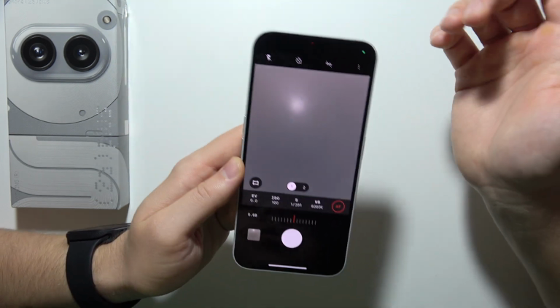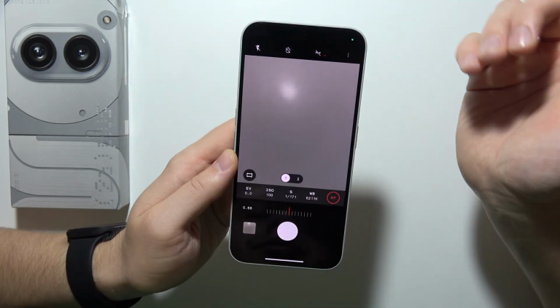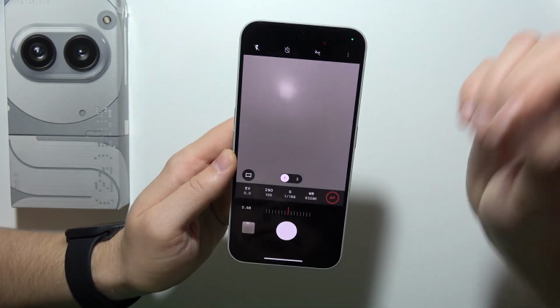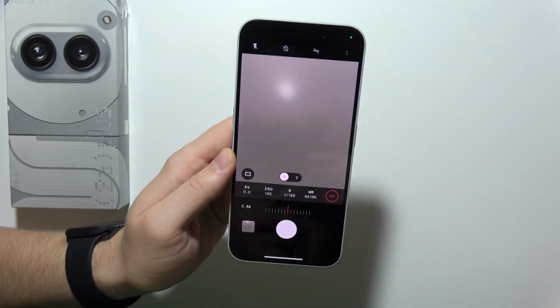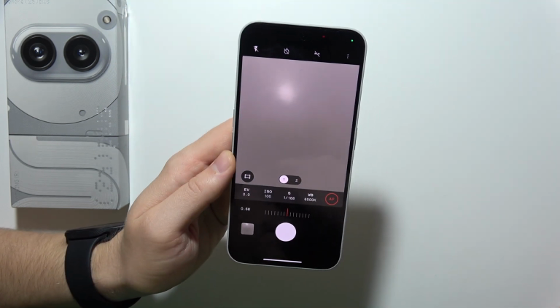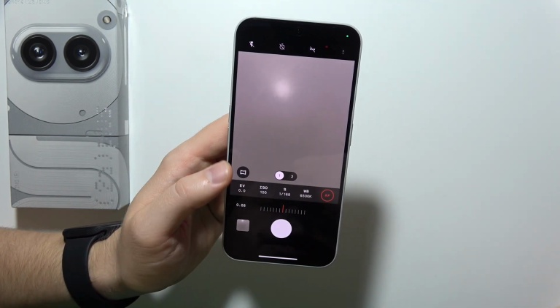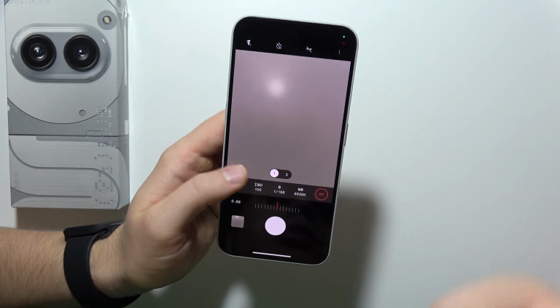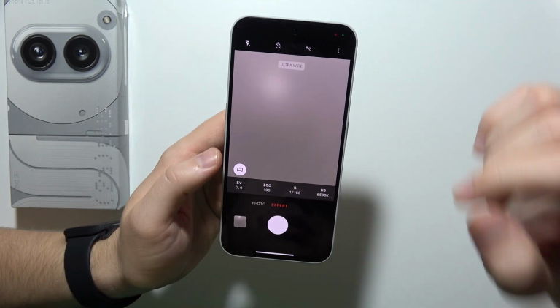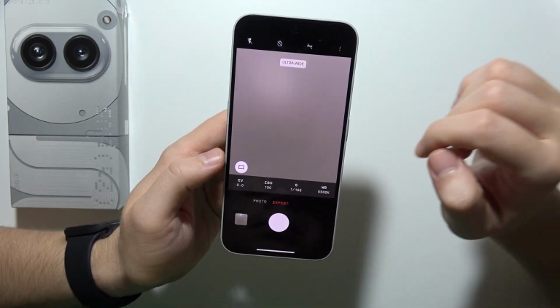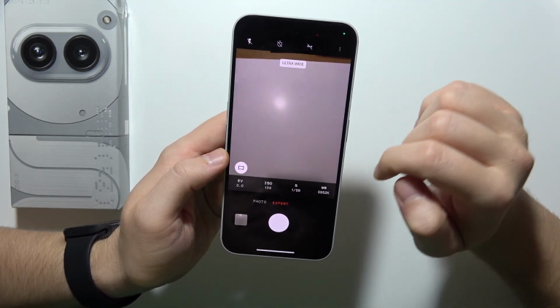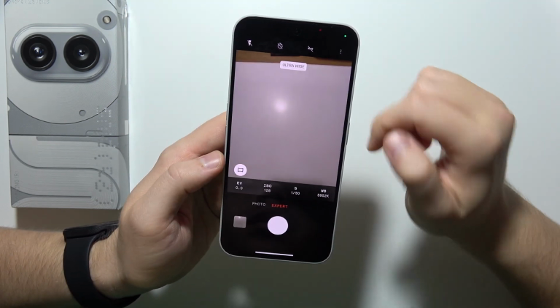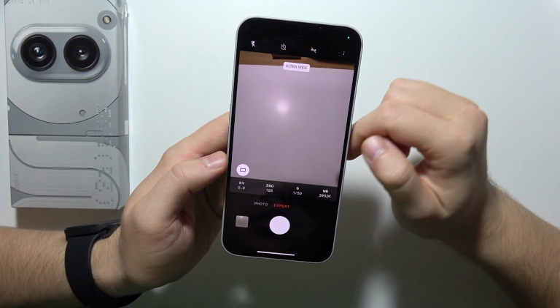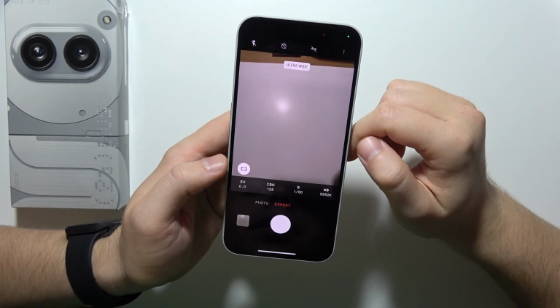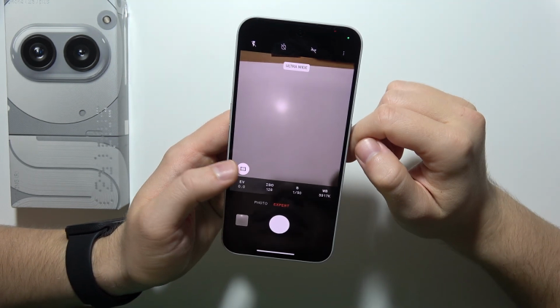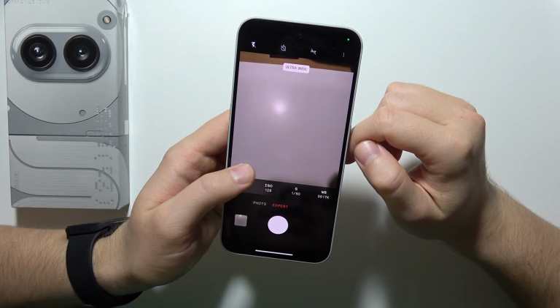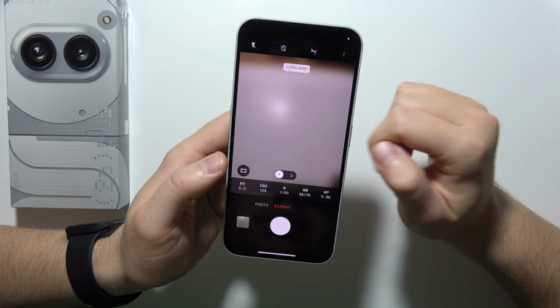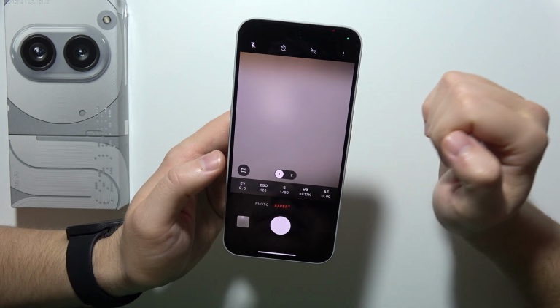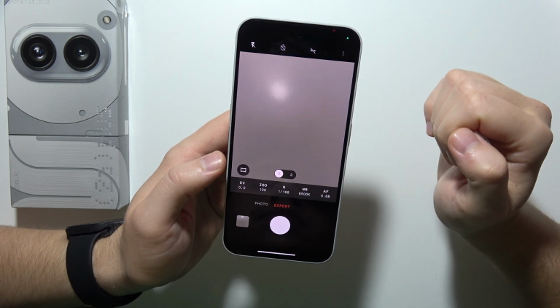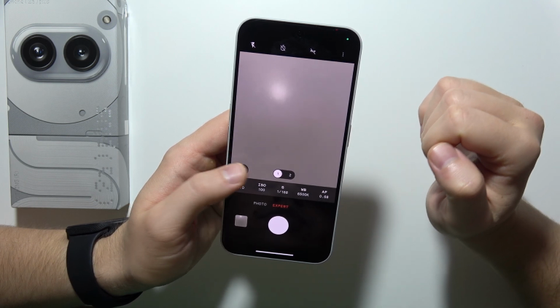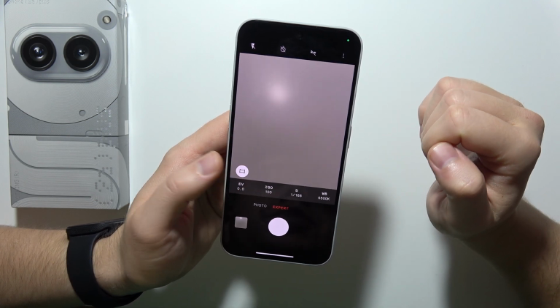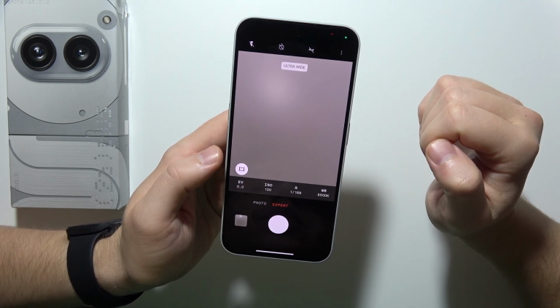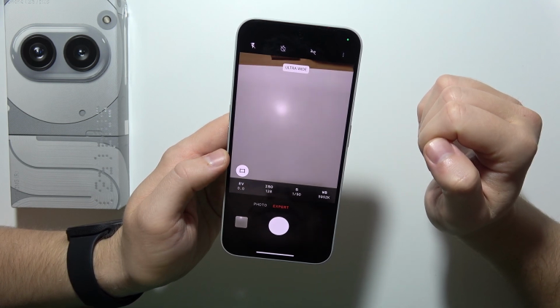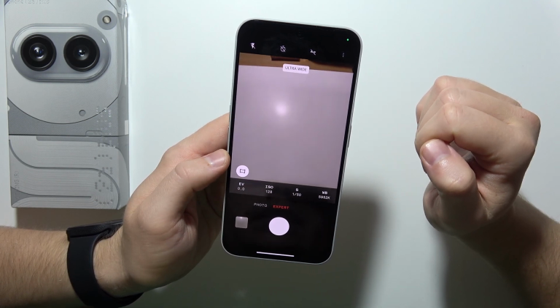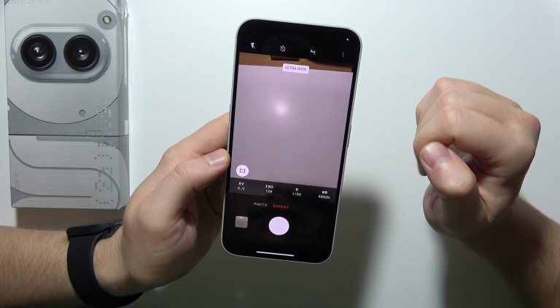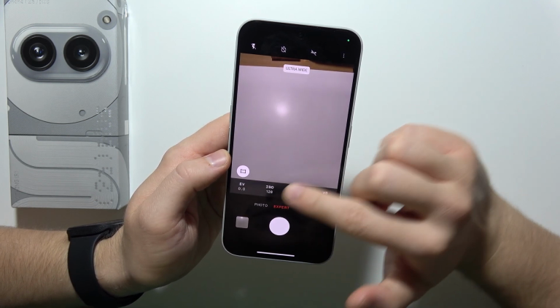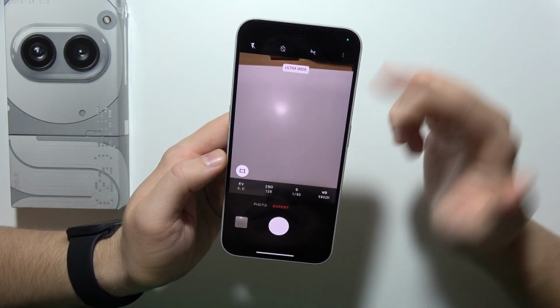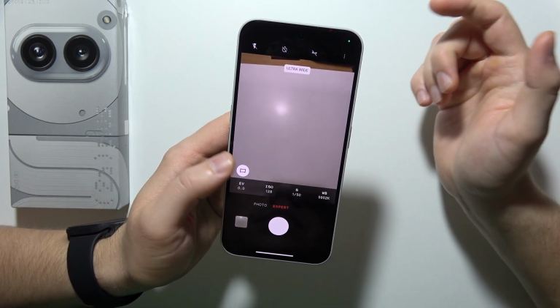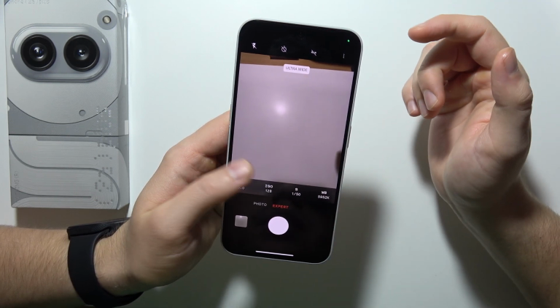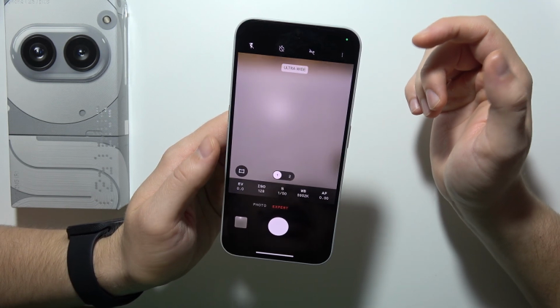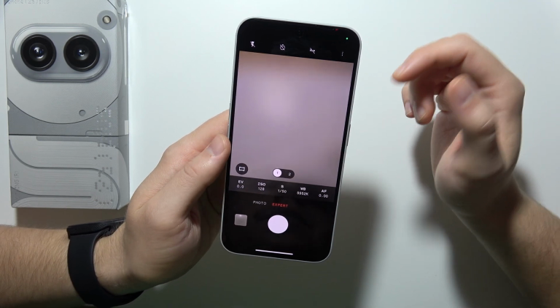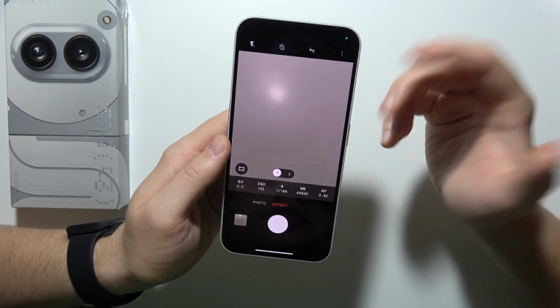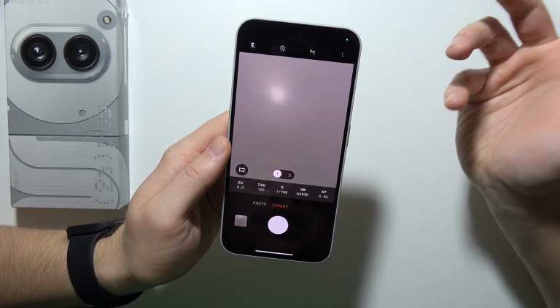So that's how we can actually do this. In this place, you can also switch to the ultra-wide lens. And yeah, that will be all.